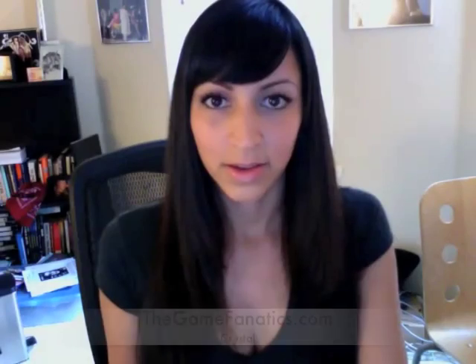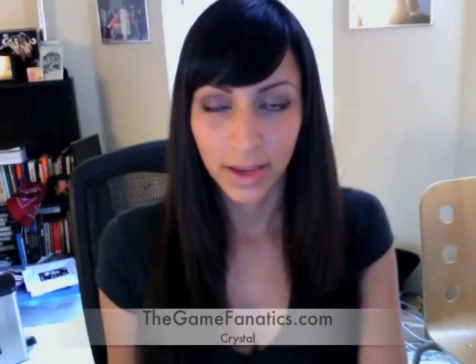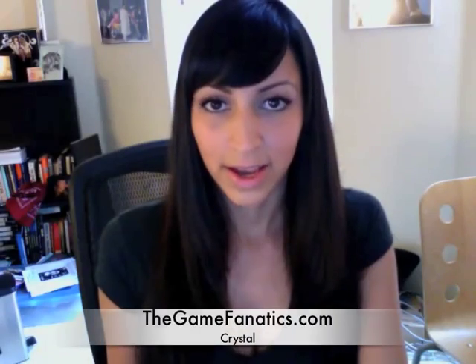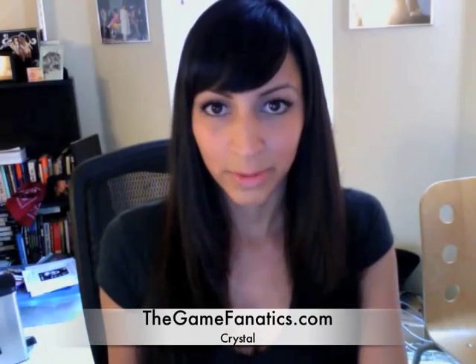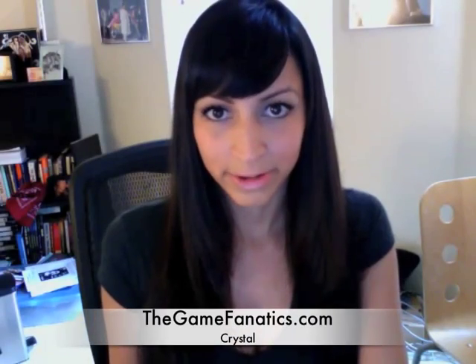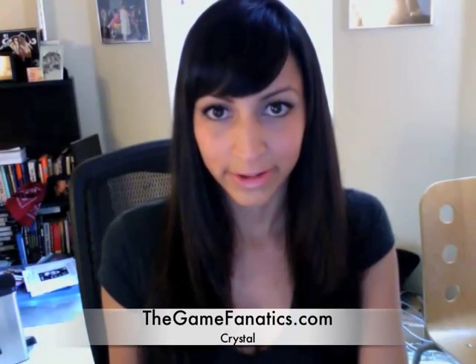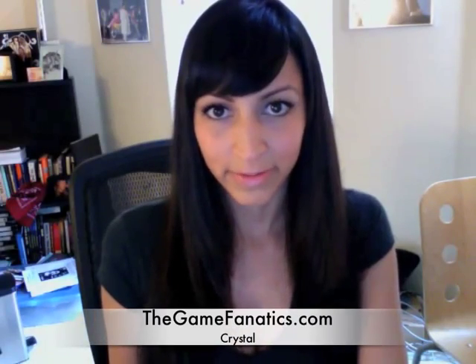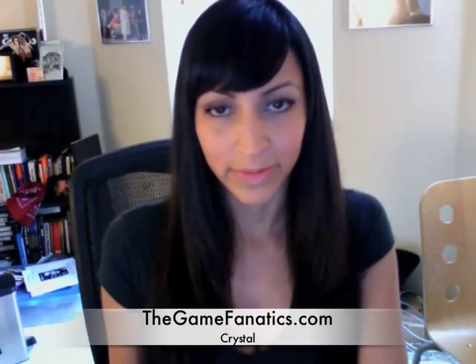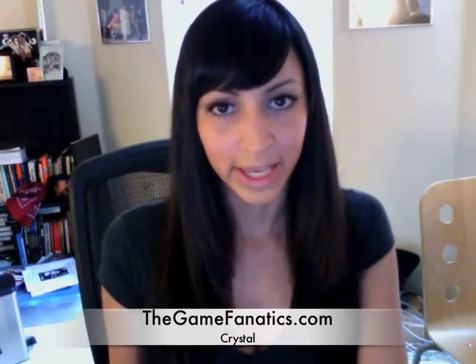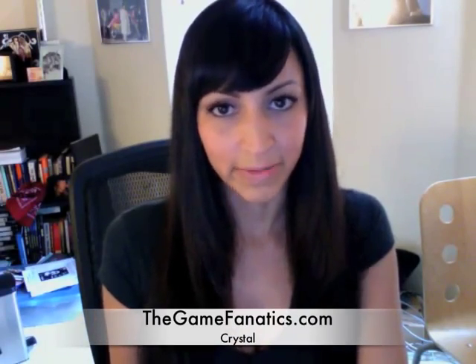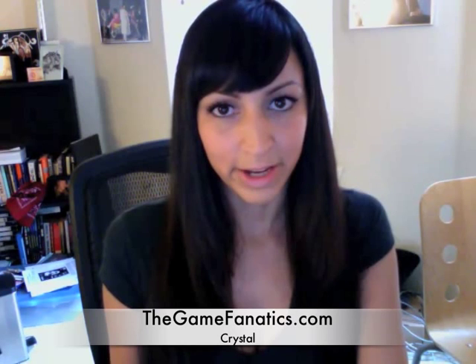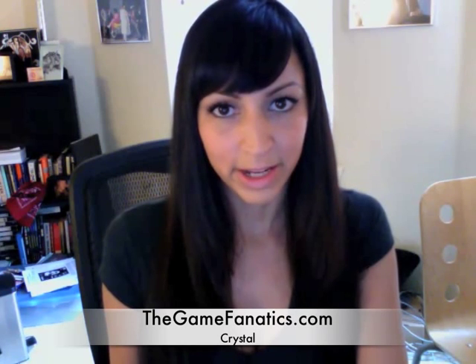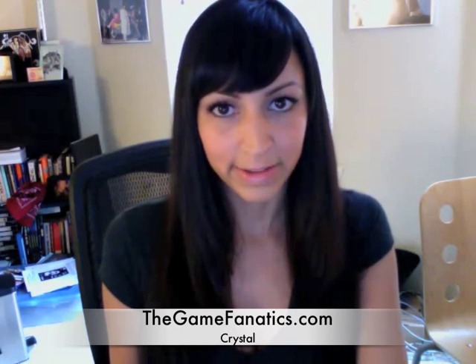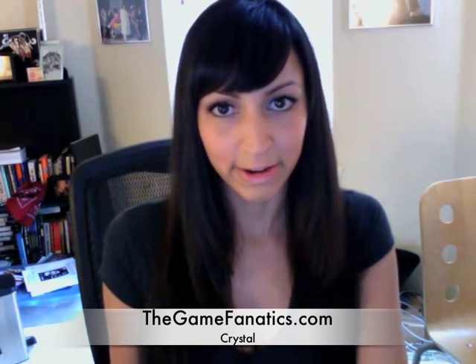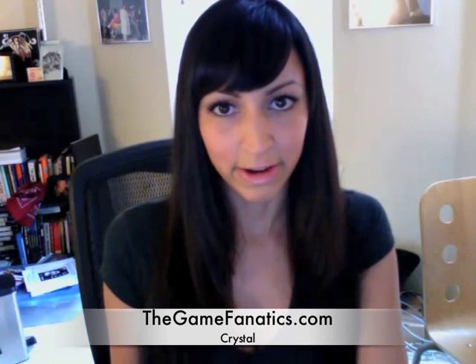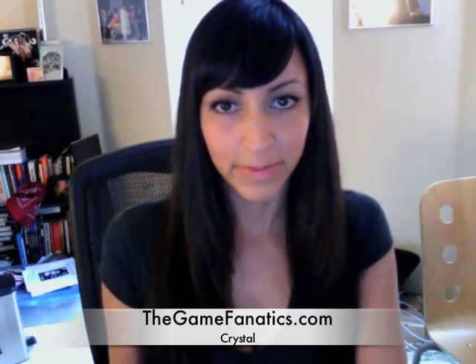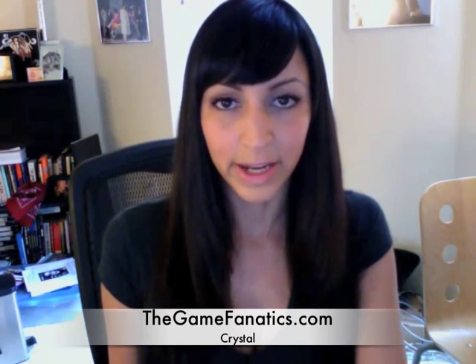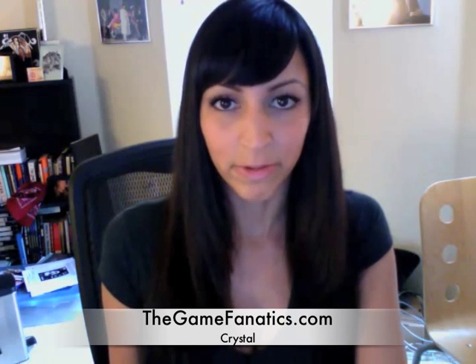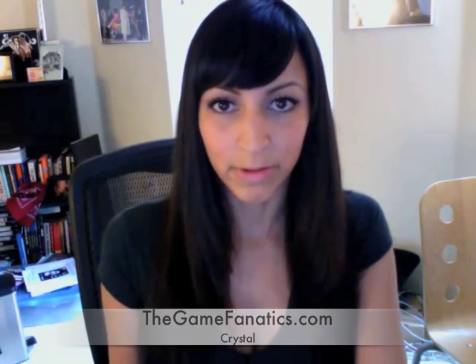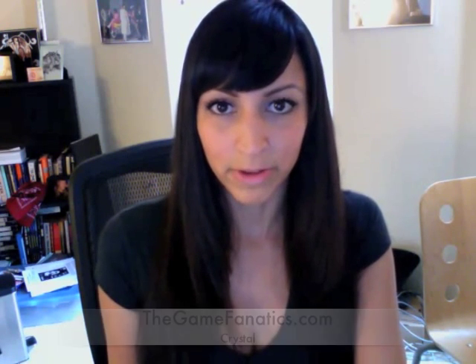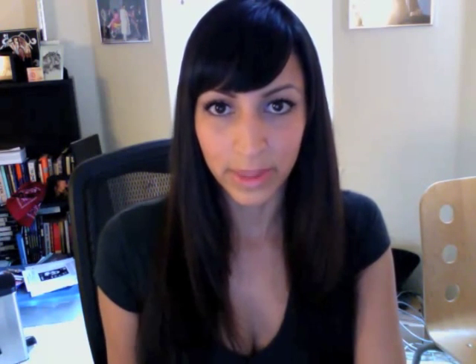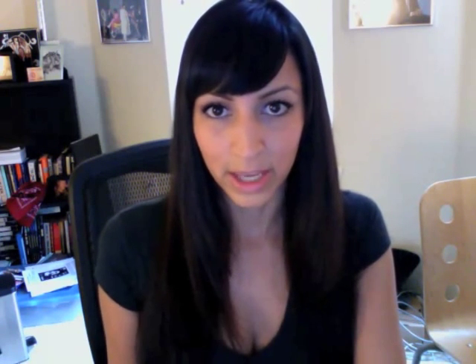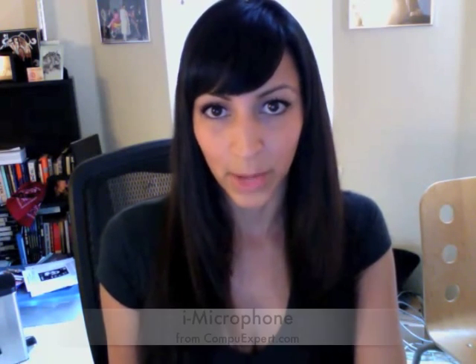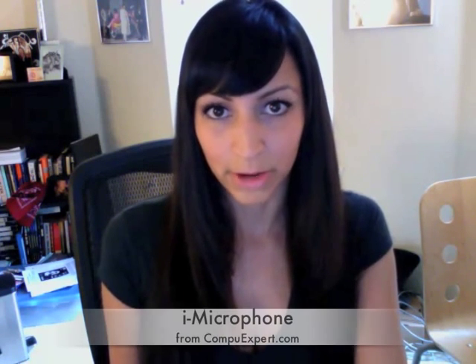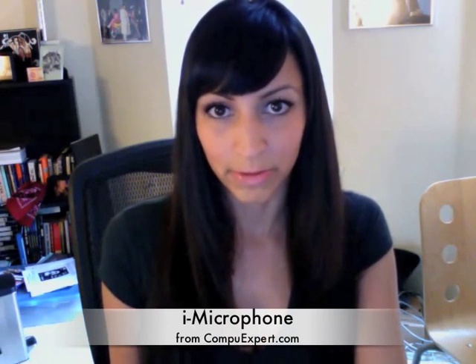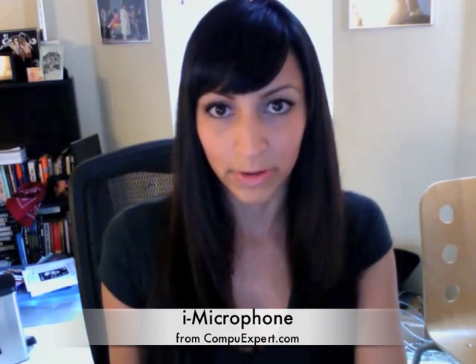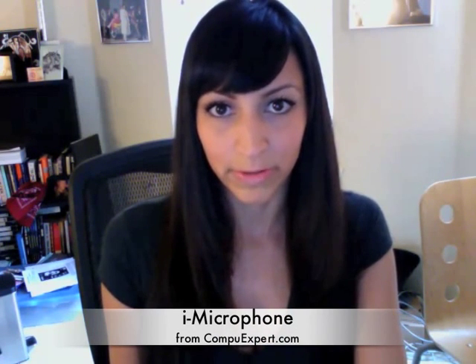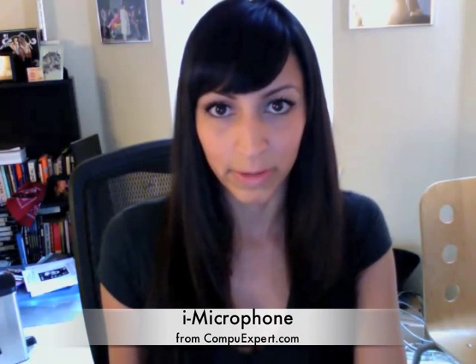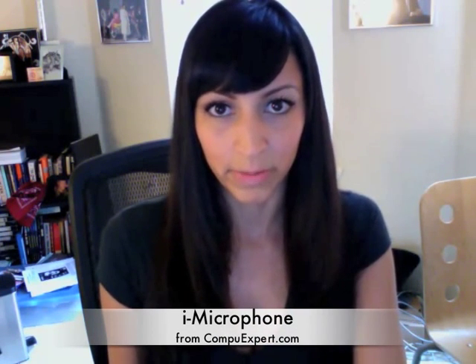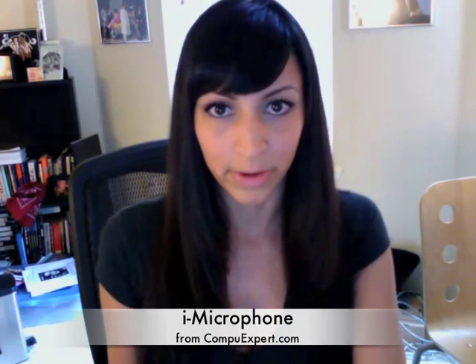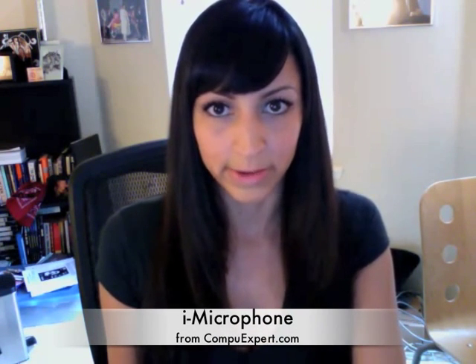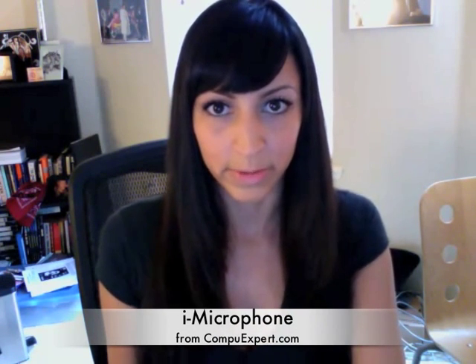Hi, I'm Crystal. I'm from TheGameFanatics.com and I will be reviewing the iMicrophone from CompuExpert.